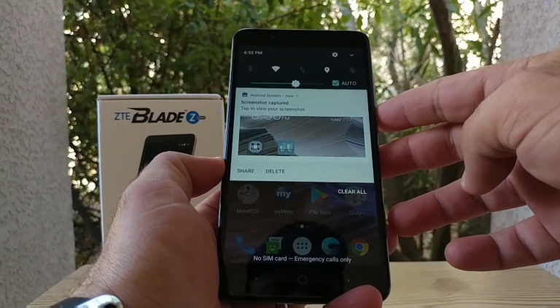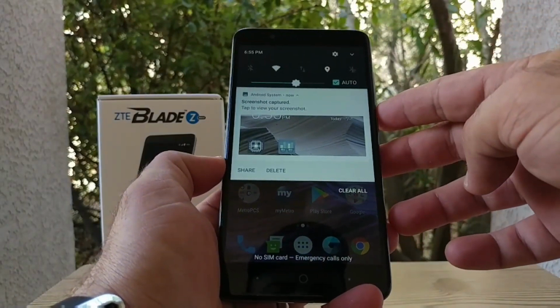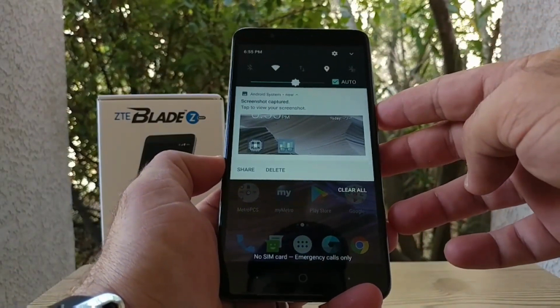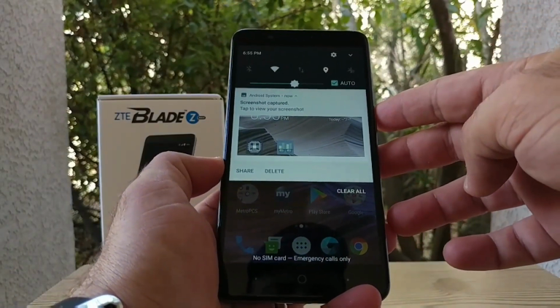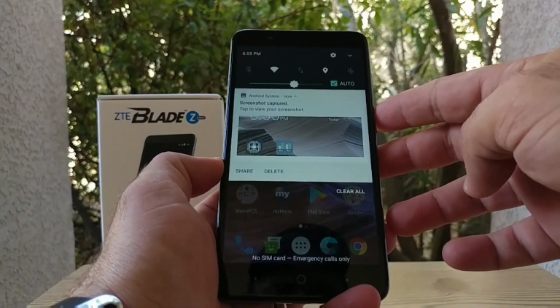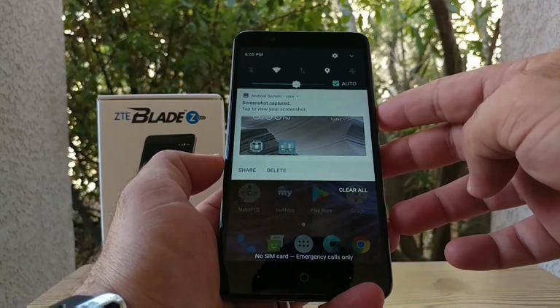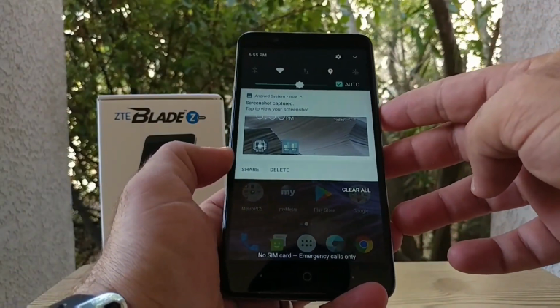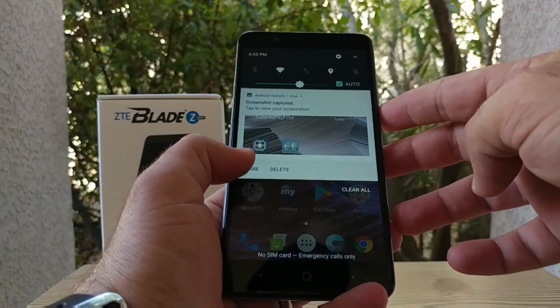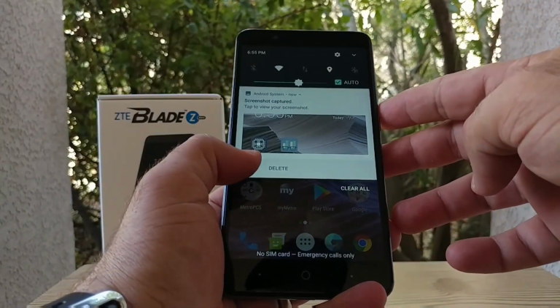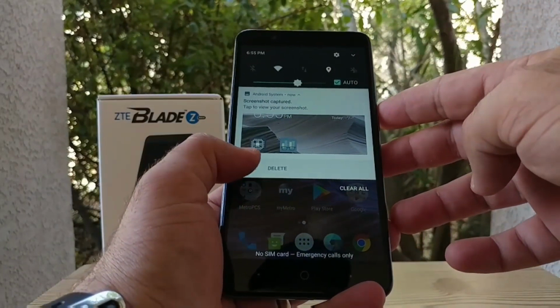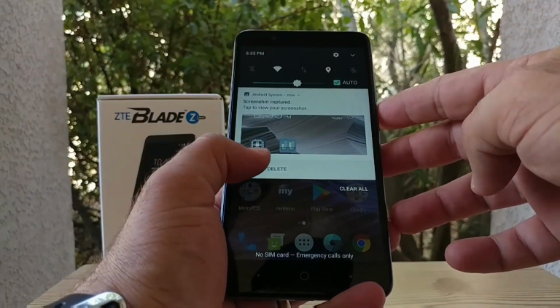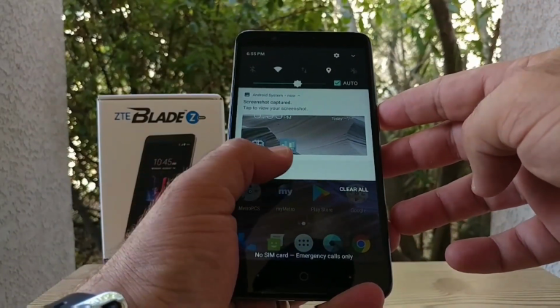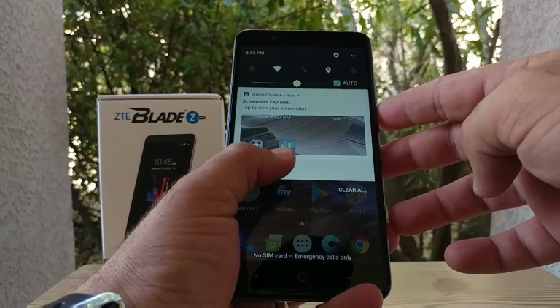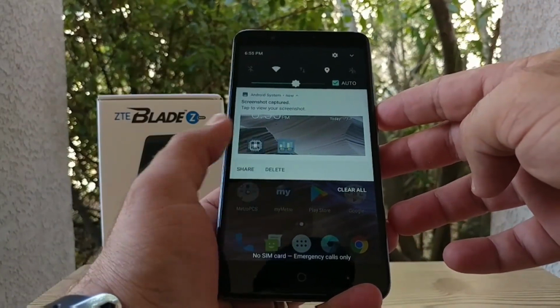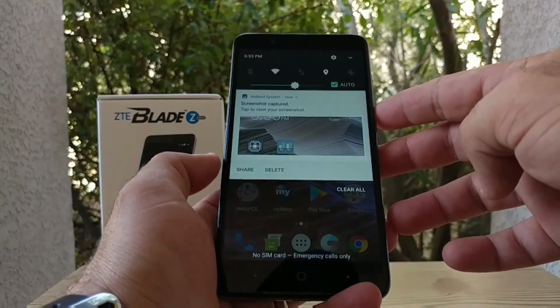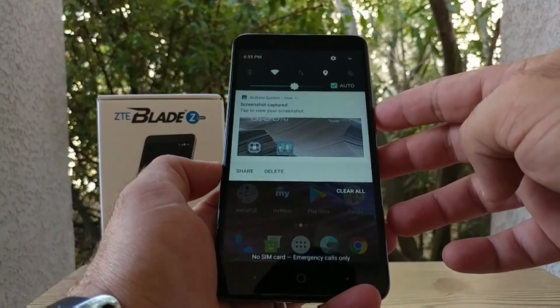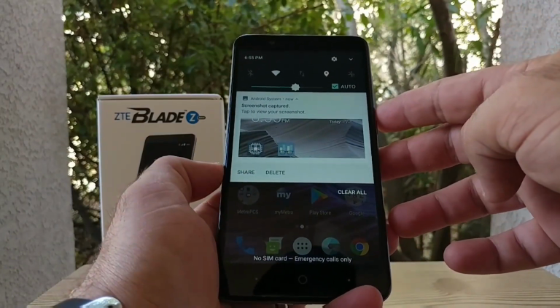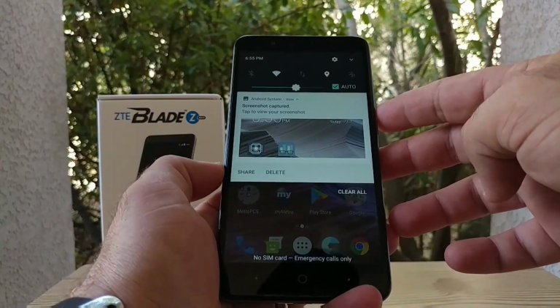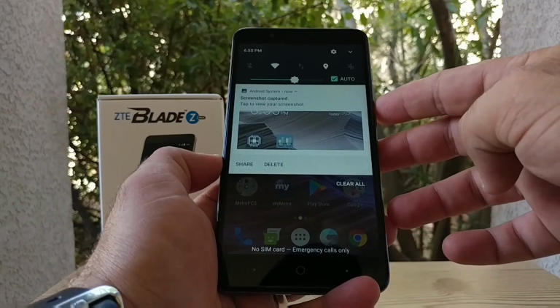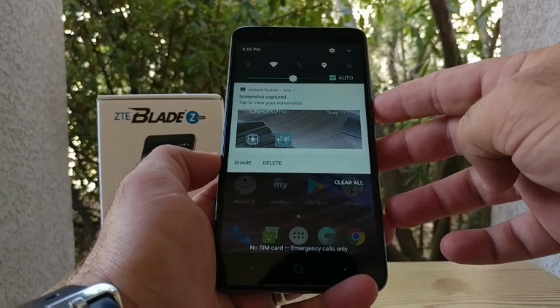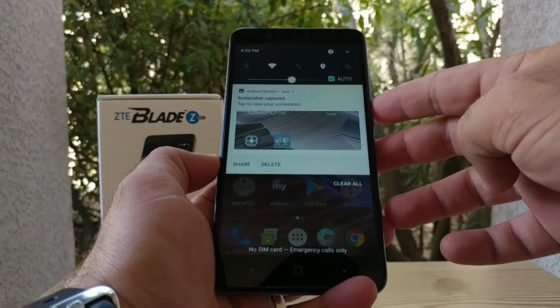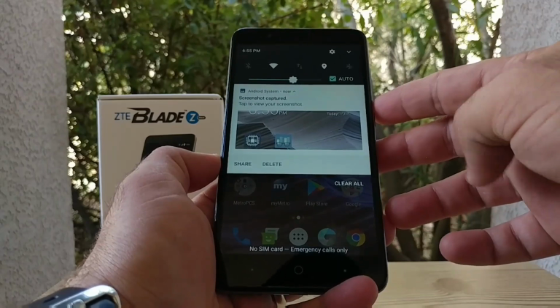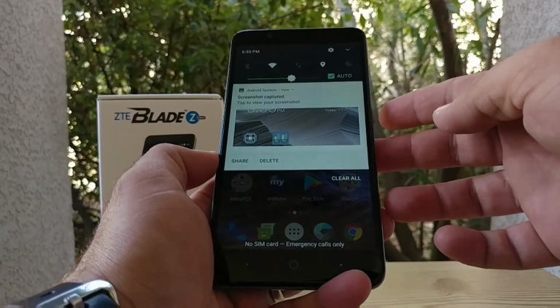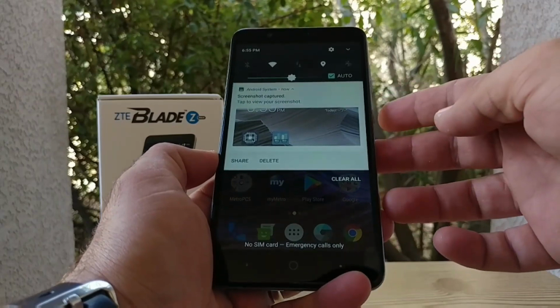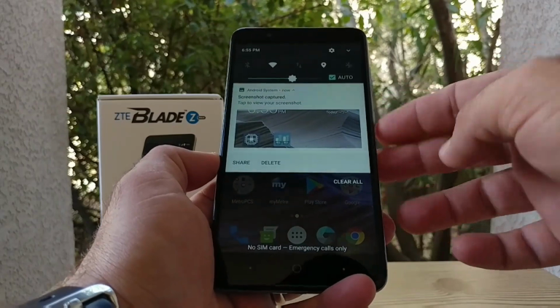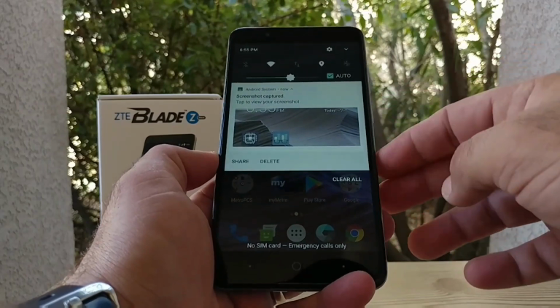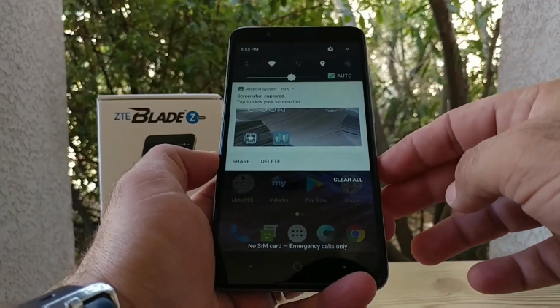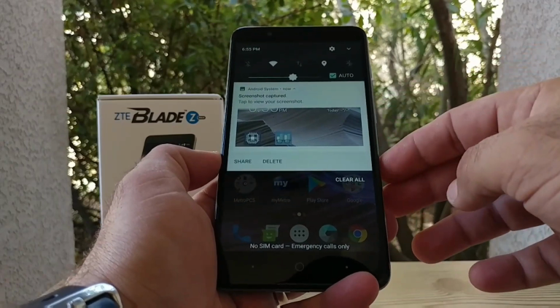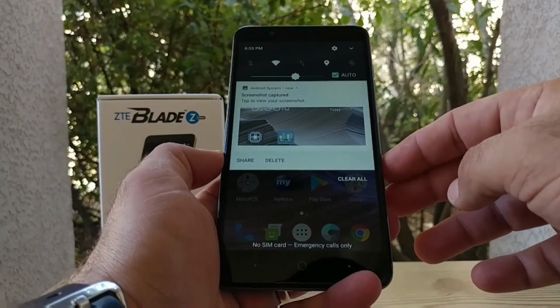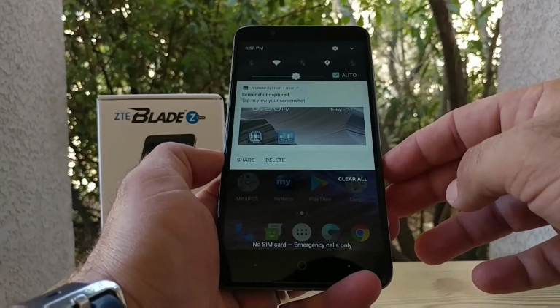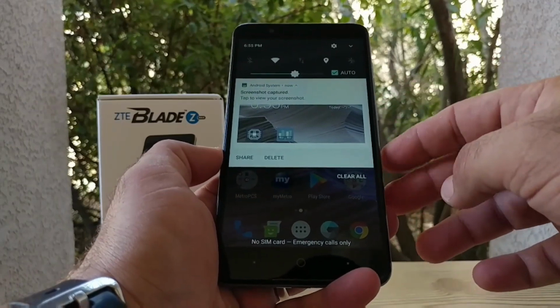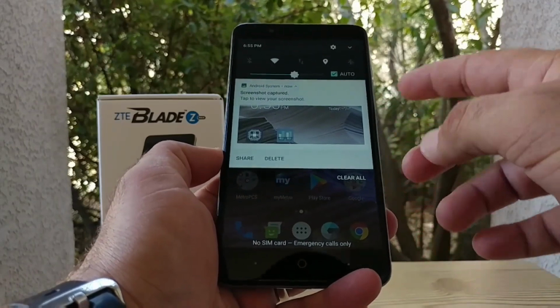You can pull your status bar down and you can see right there you have an option to share and delete it. It'll also be in your gallery as well.